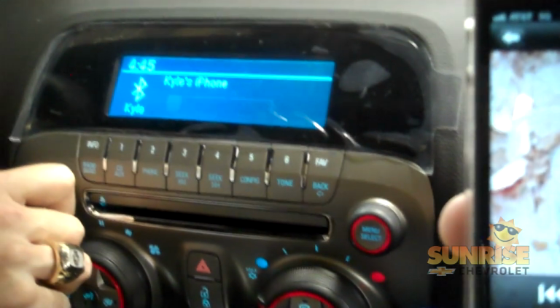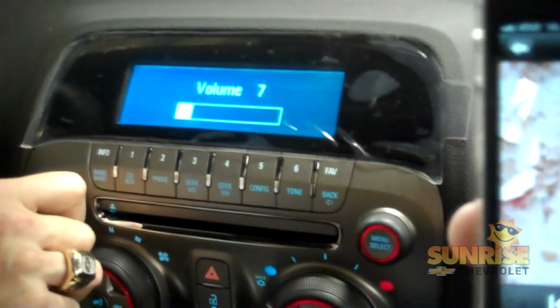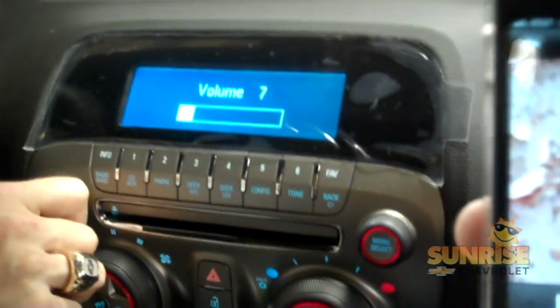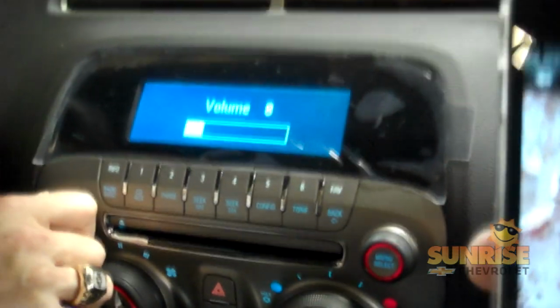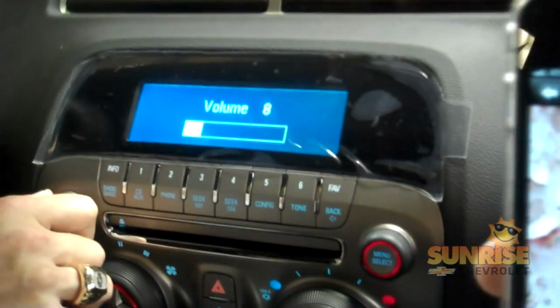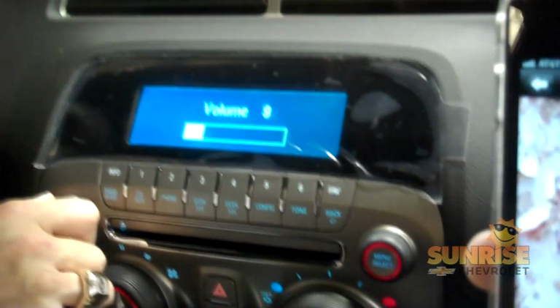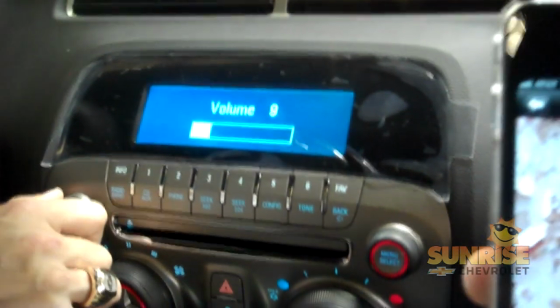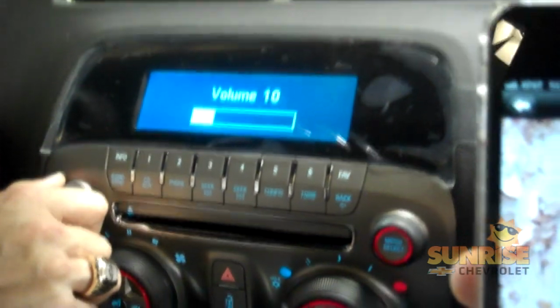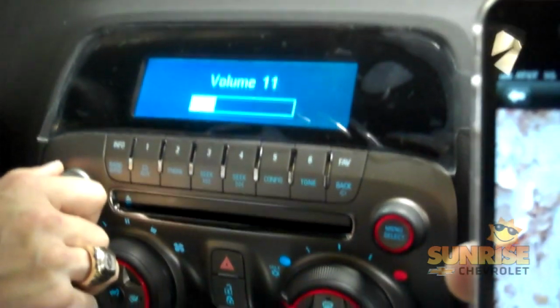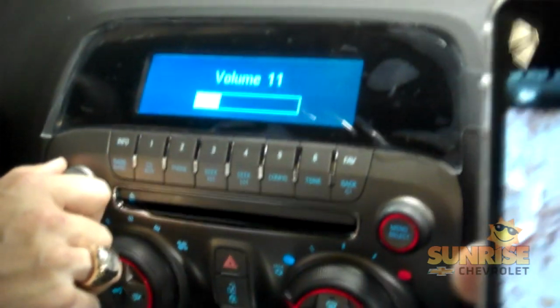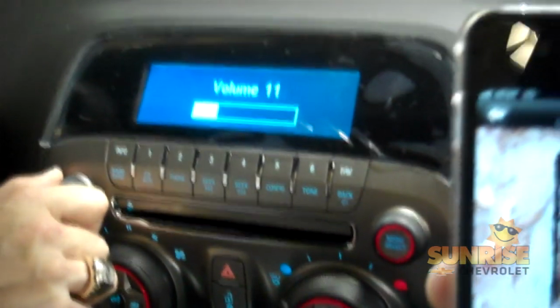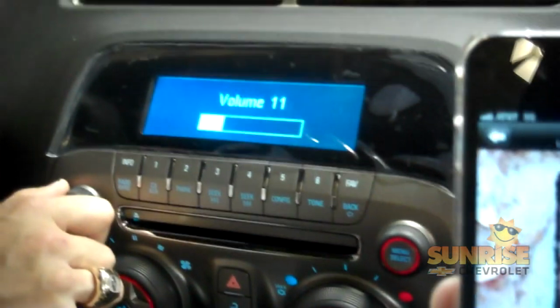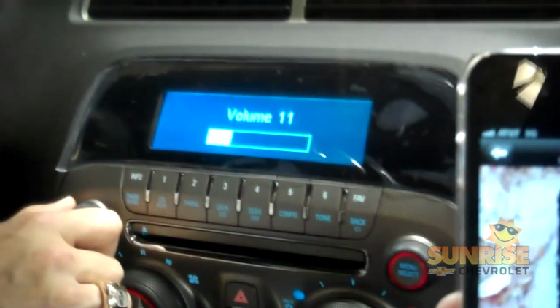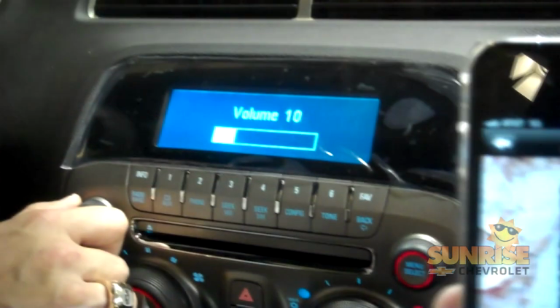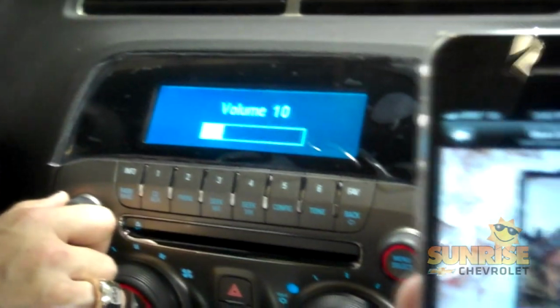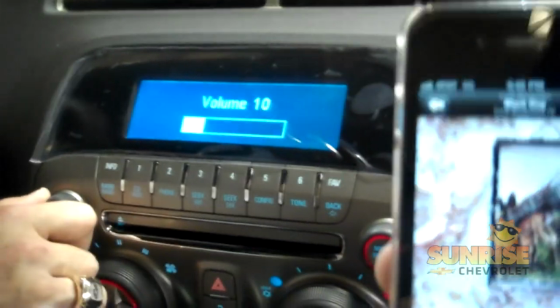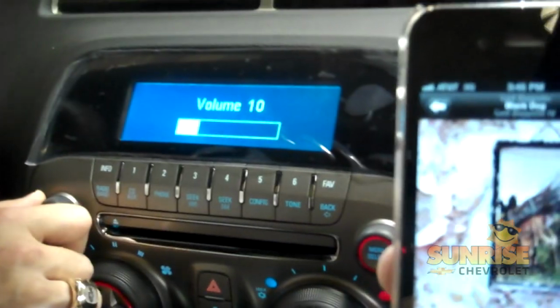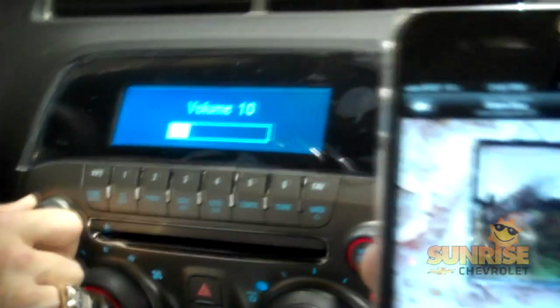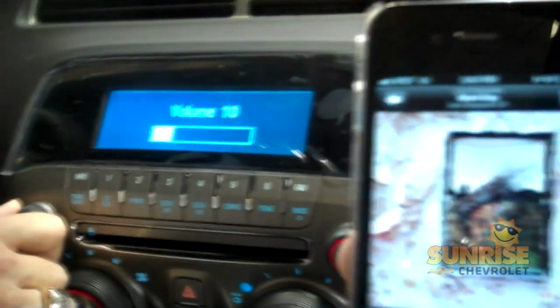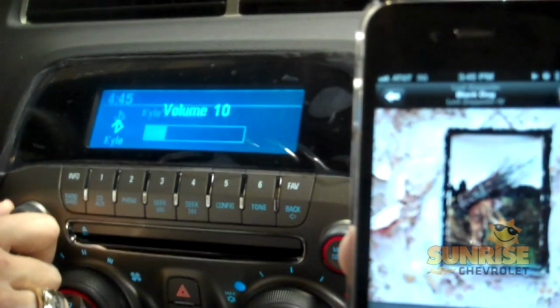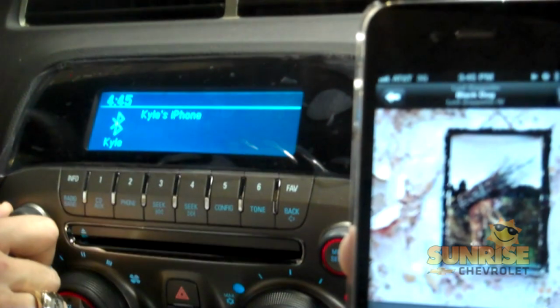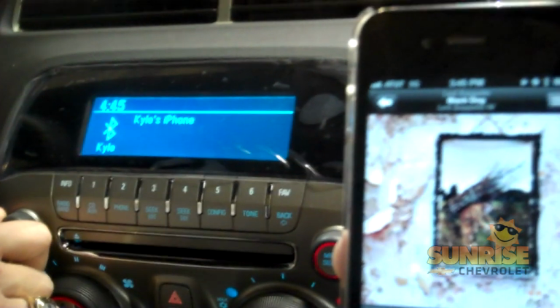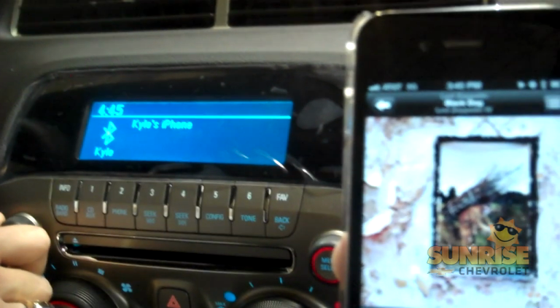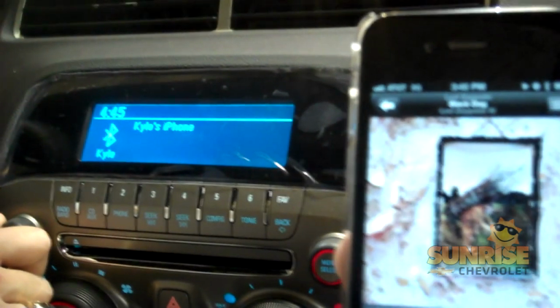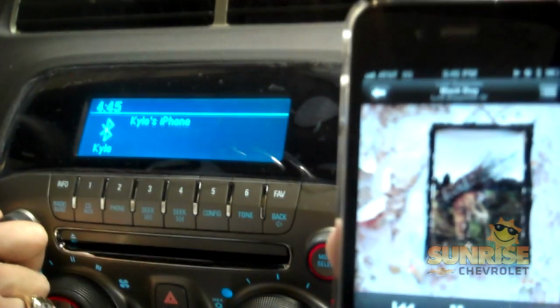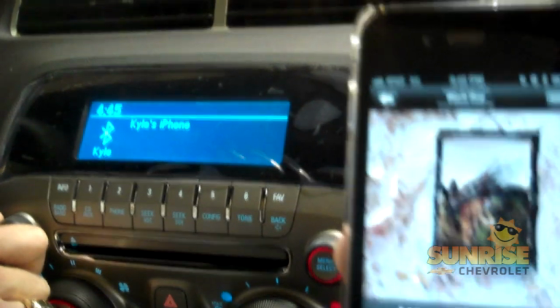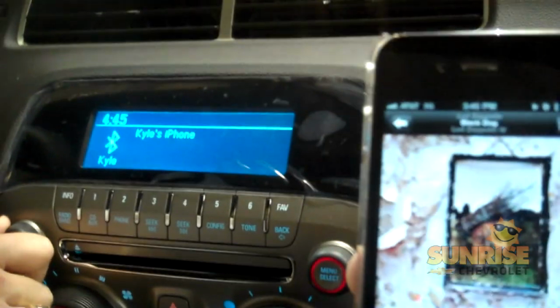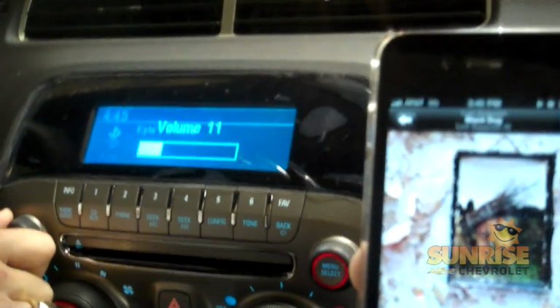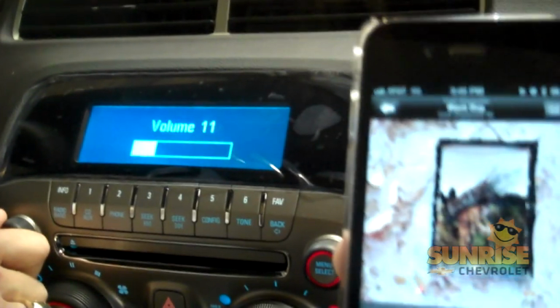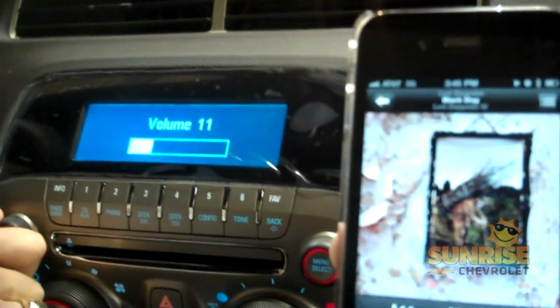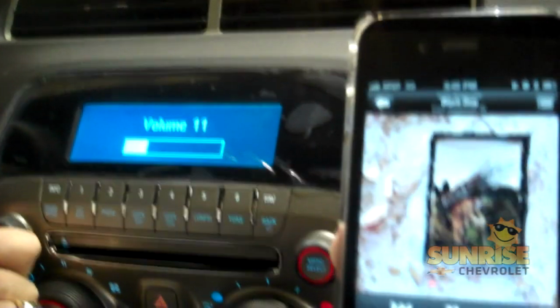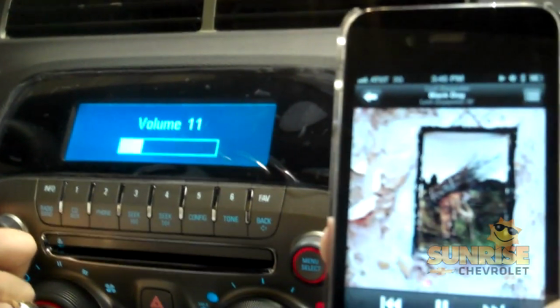And as you can see, your phone pairs wirelessly without any type of wires, giving you a perfect sound.